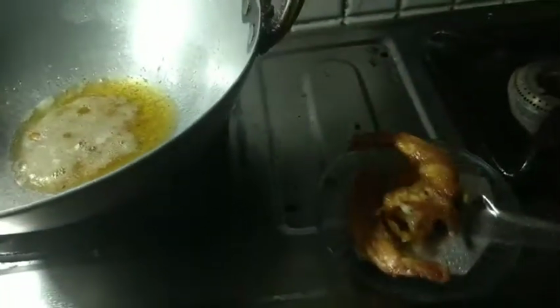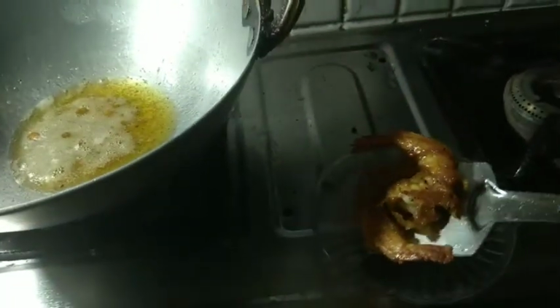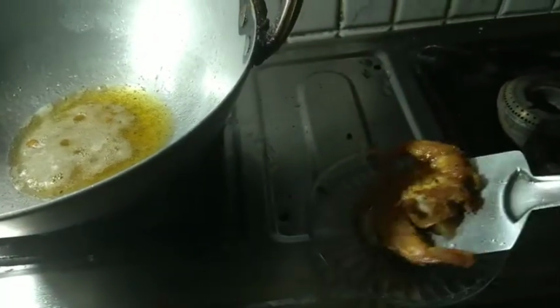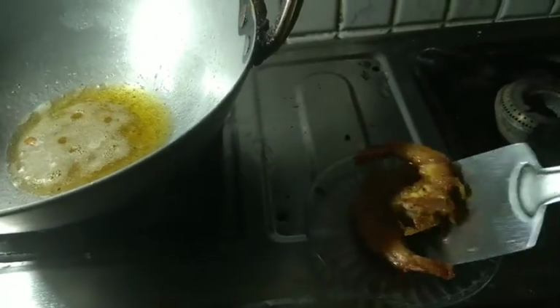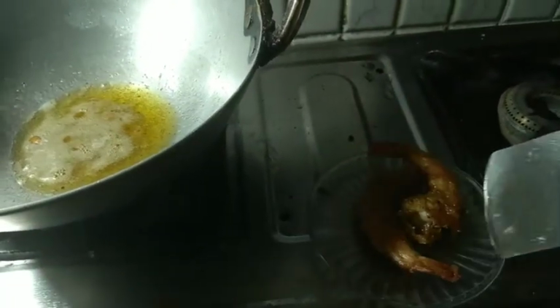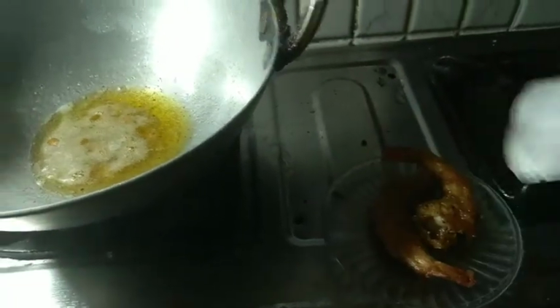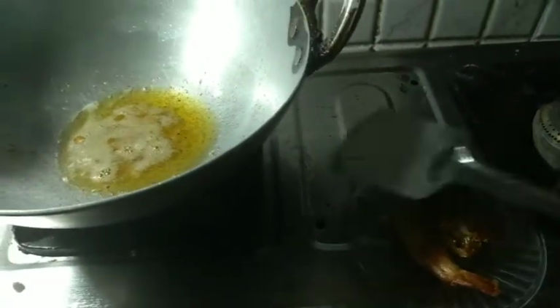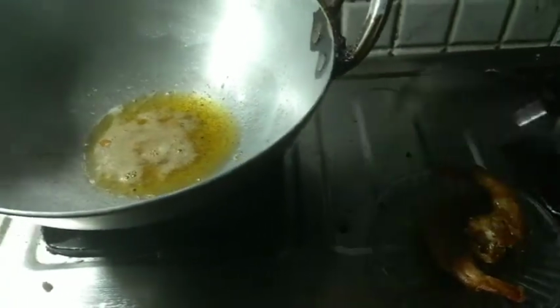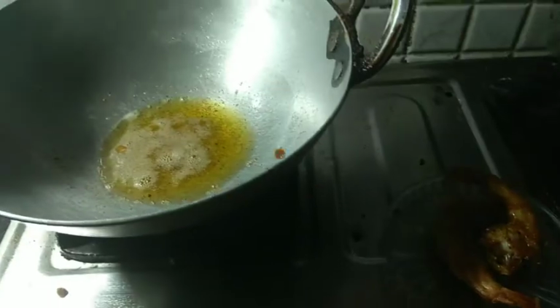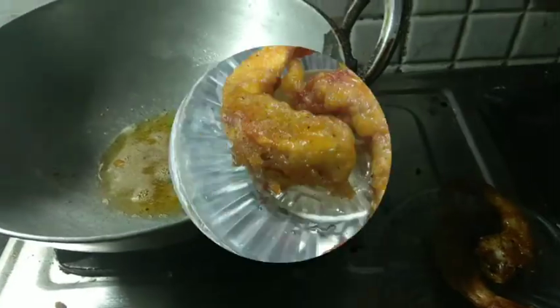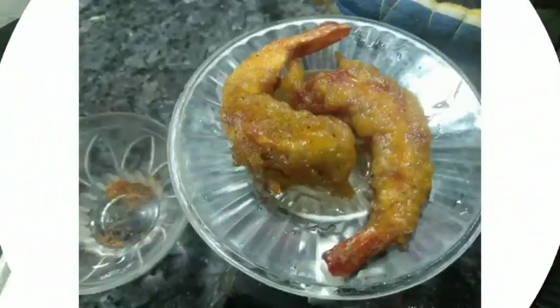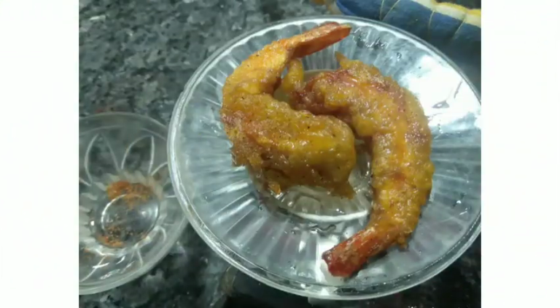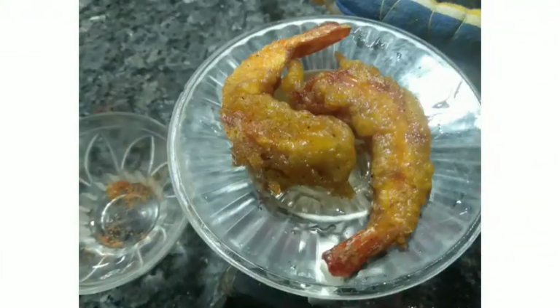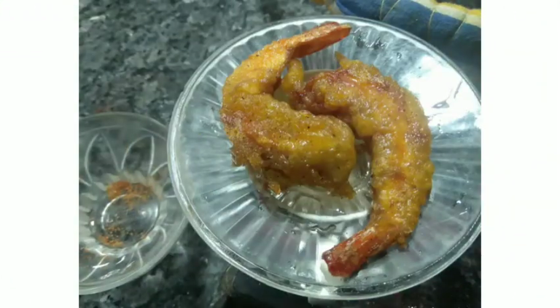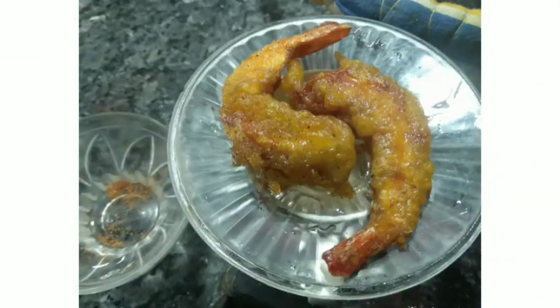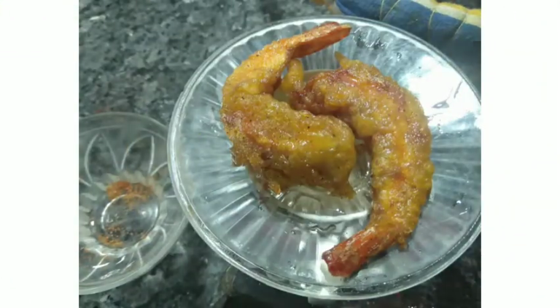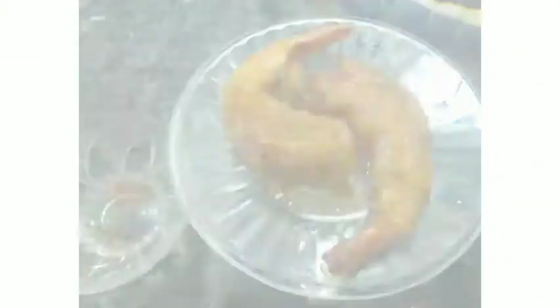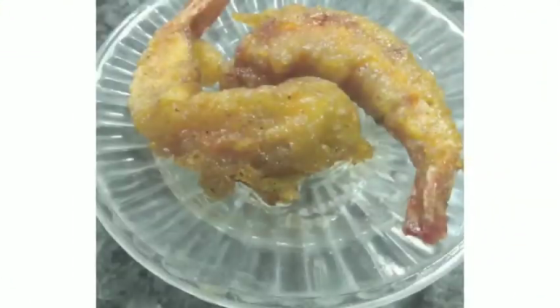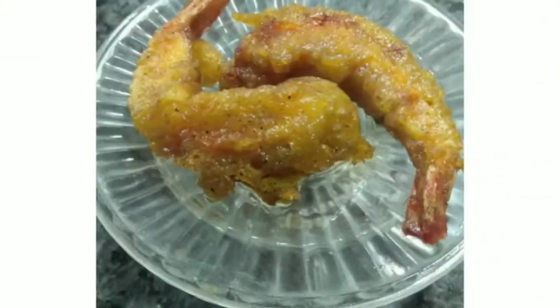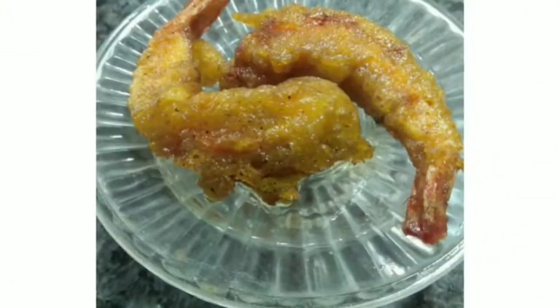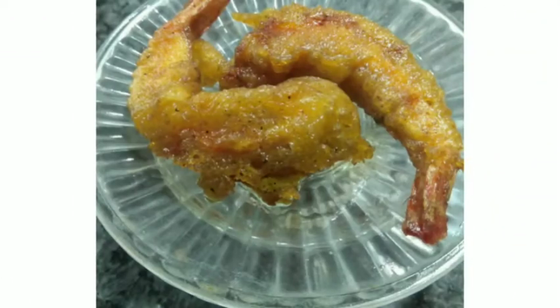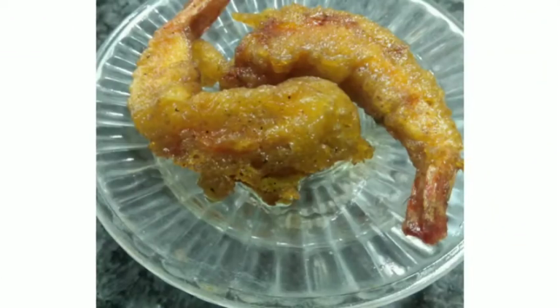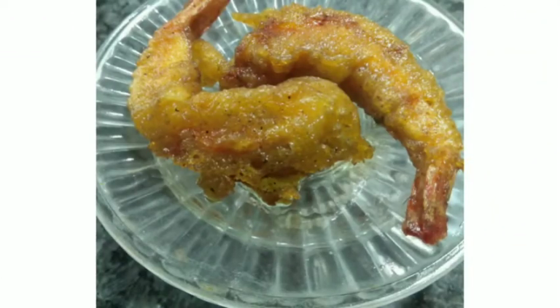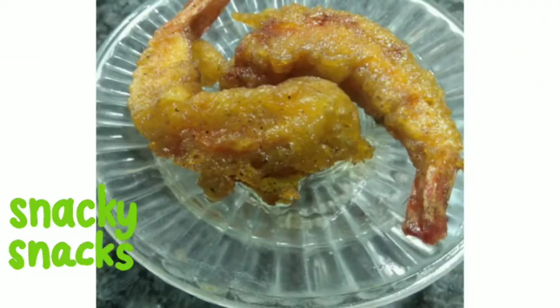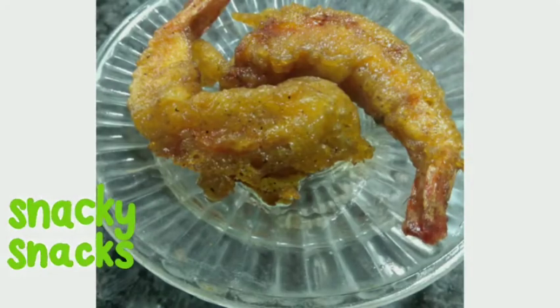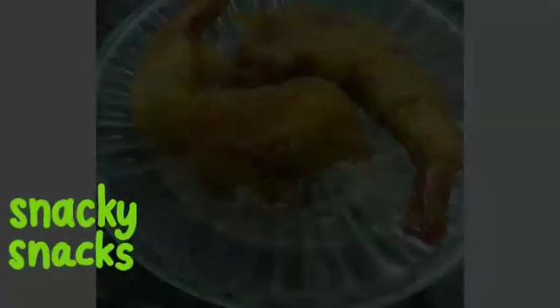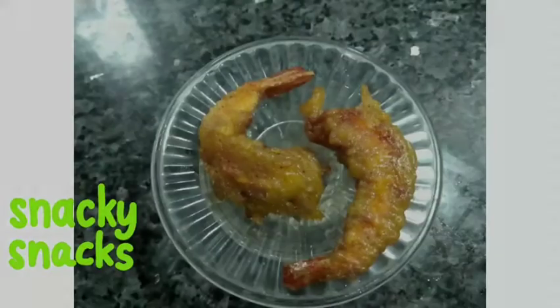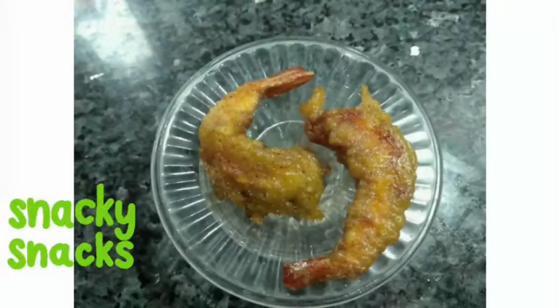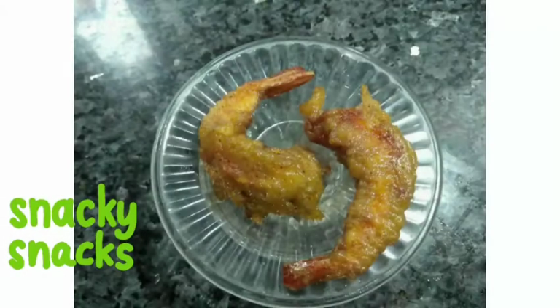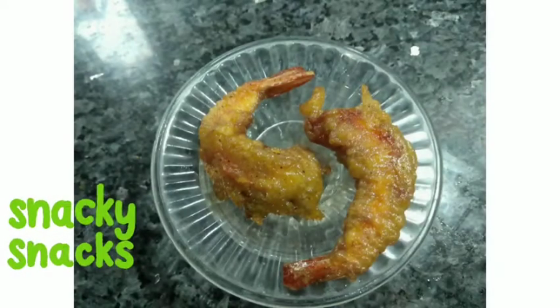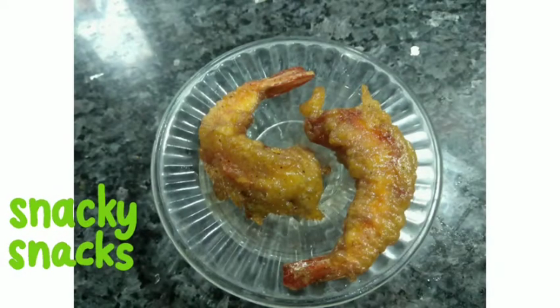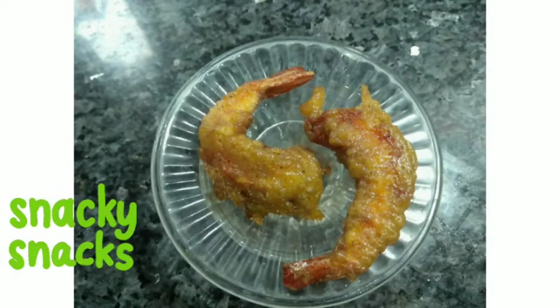Dip them in the hot oil and fry until crispy. They'll be ready soon — nice and crispy. Stay tuned for more recipes!